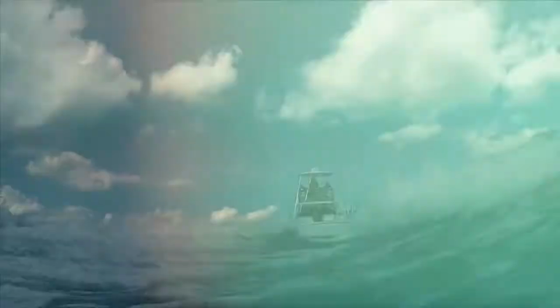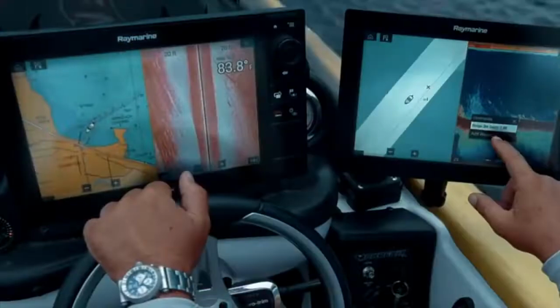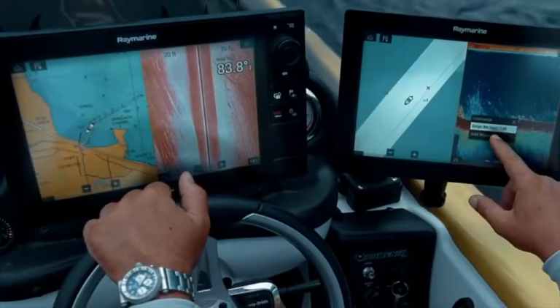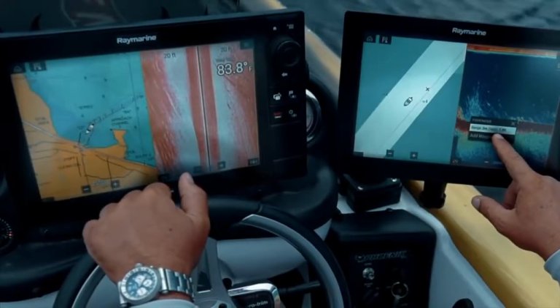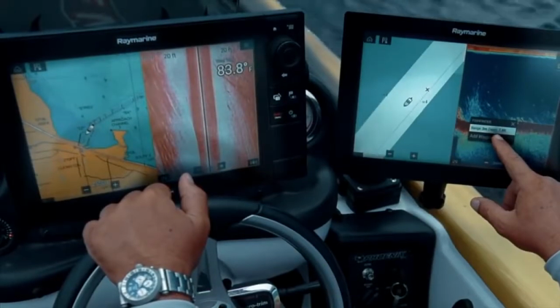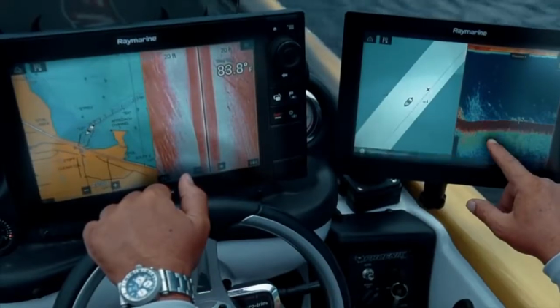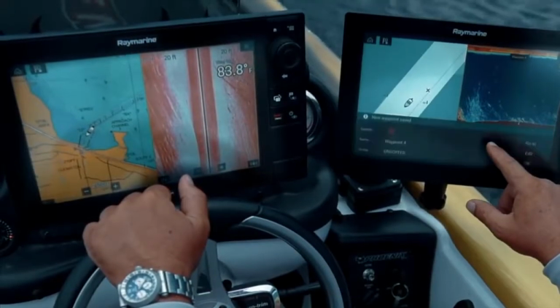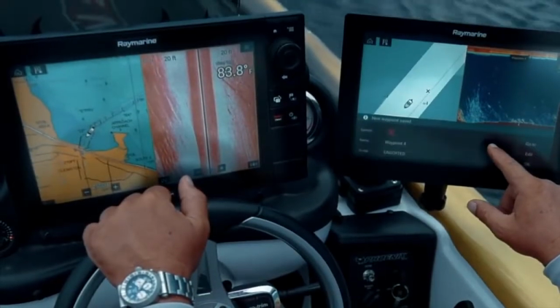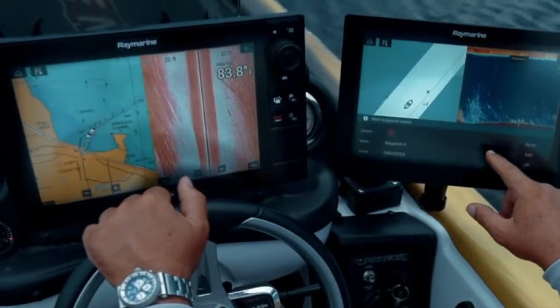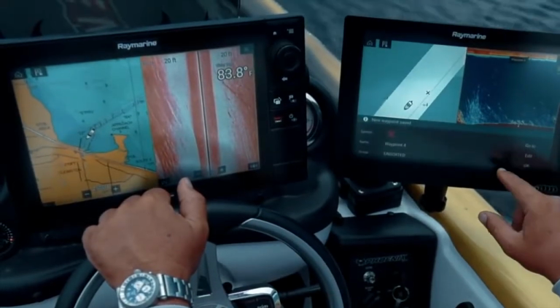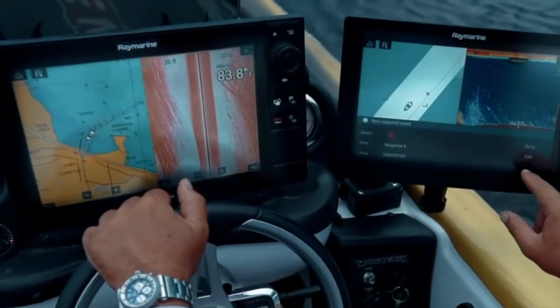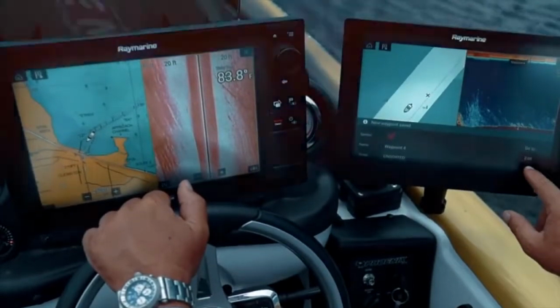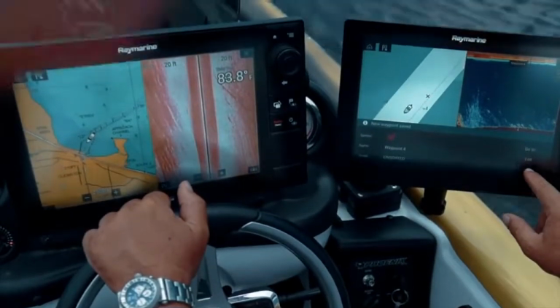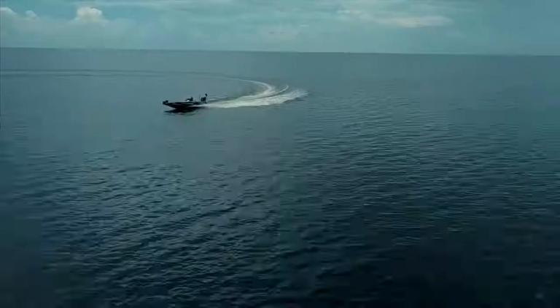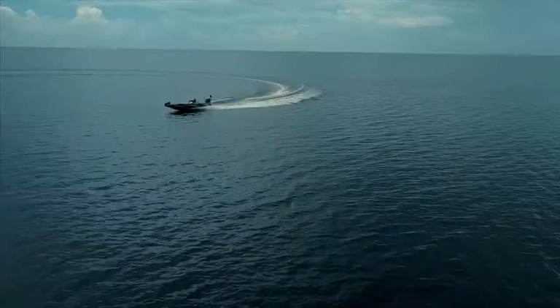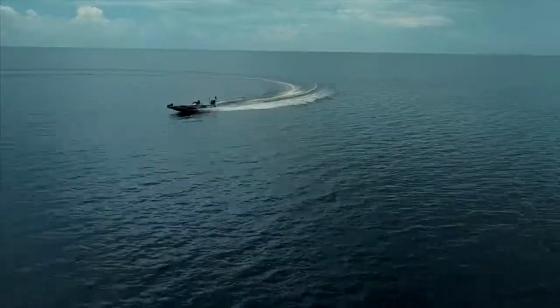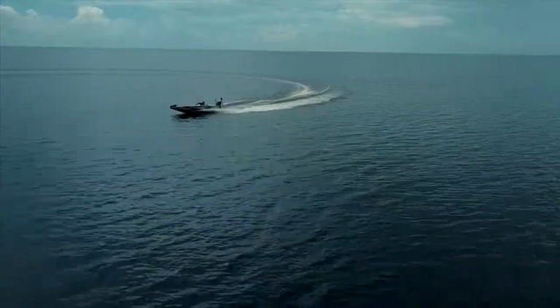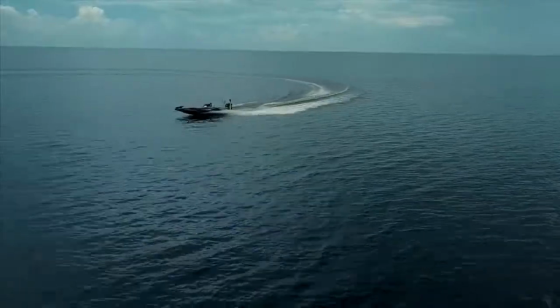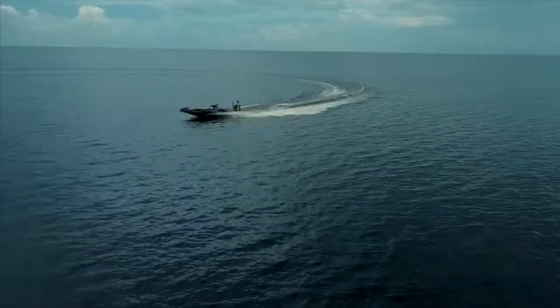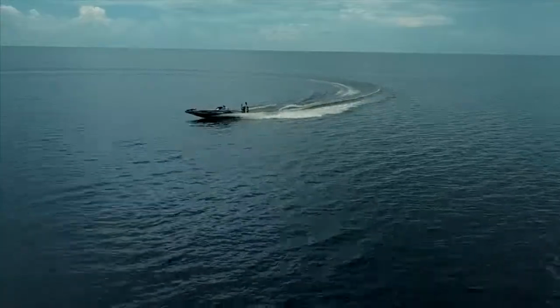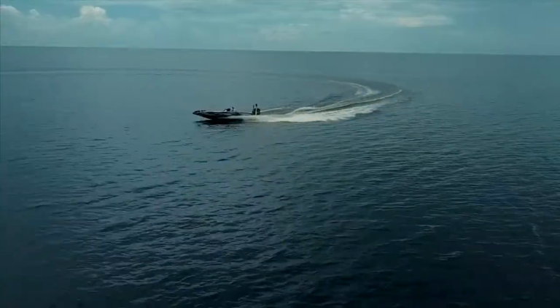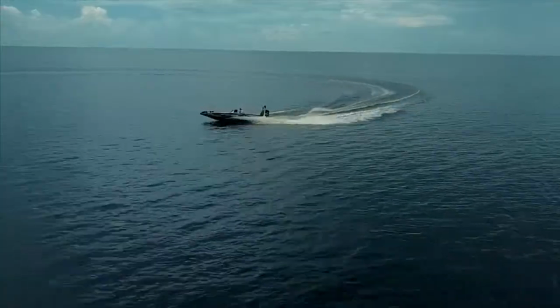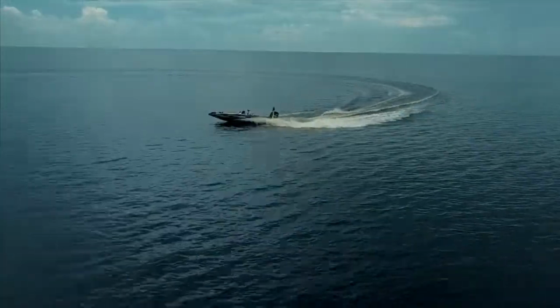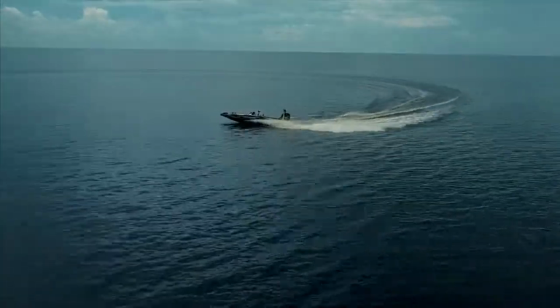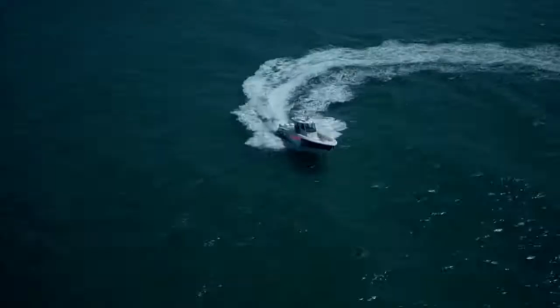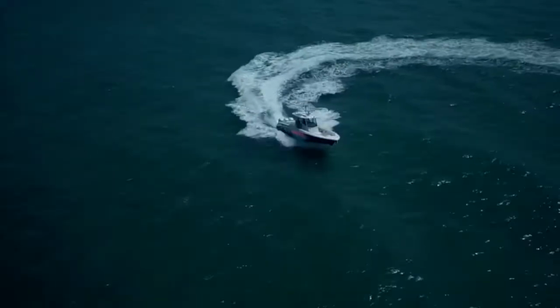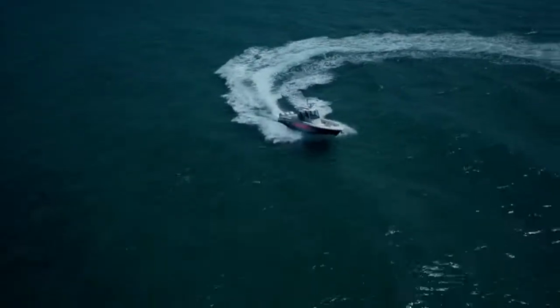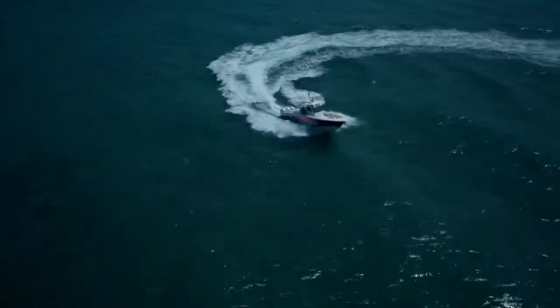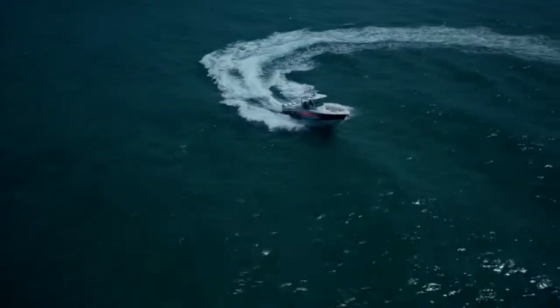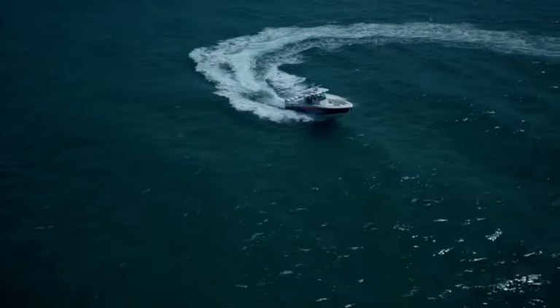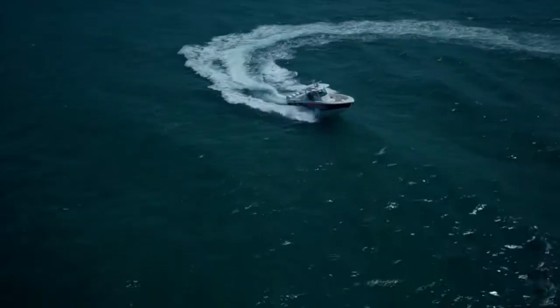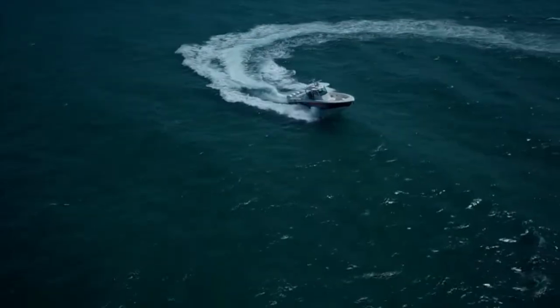Axiom Pro's quad-core performance is the fastest draw on the water for quick charting and easy customization.